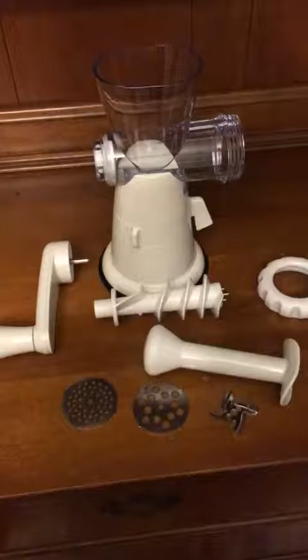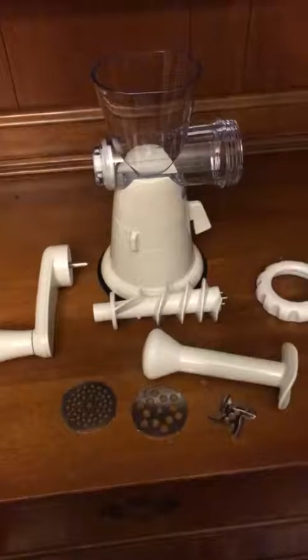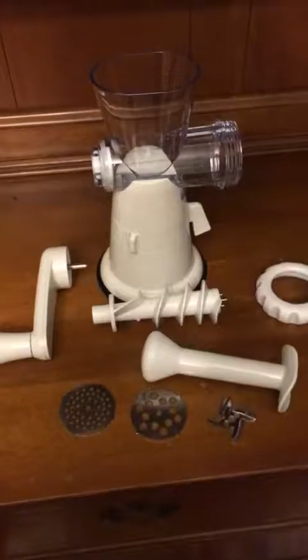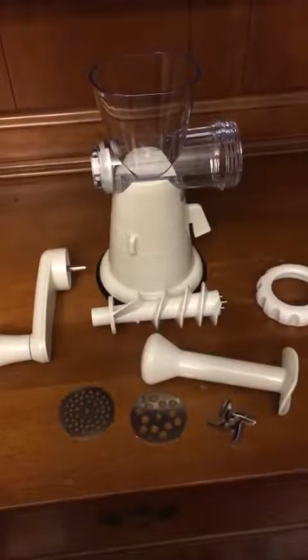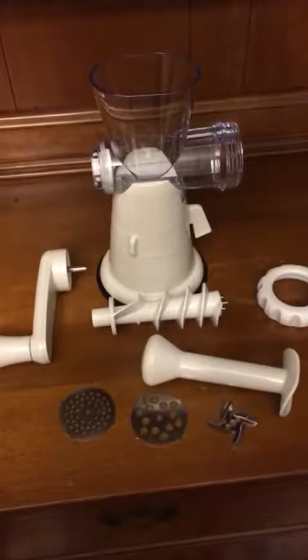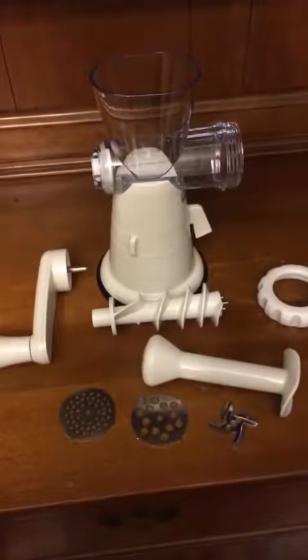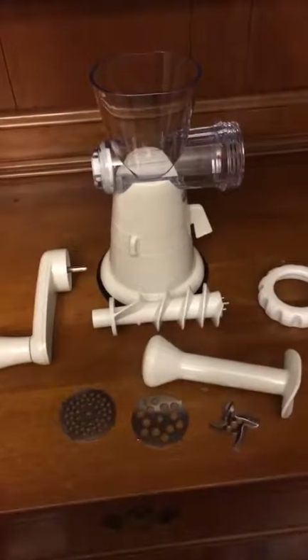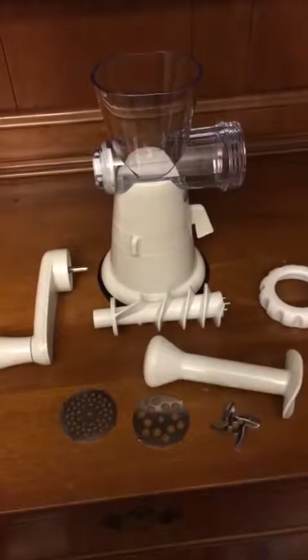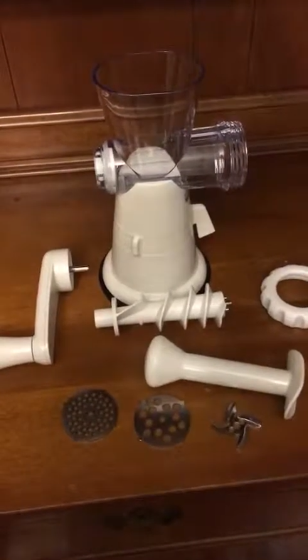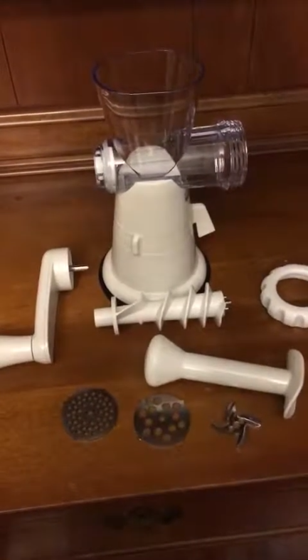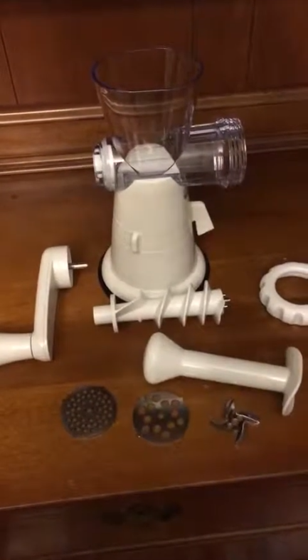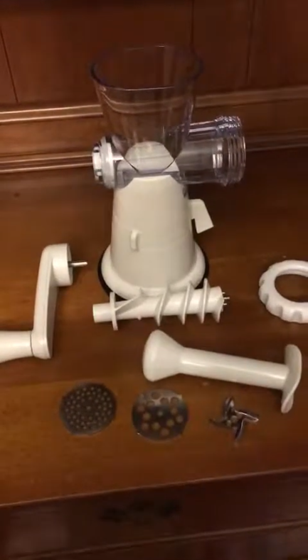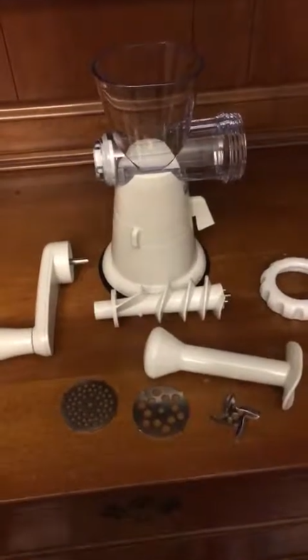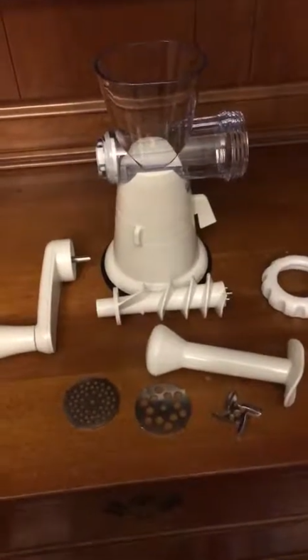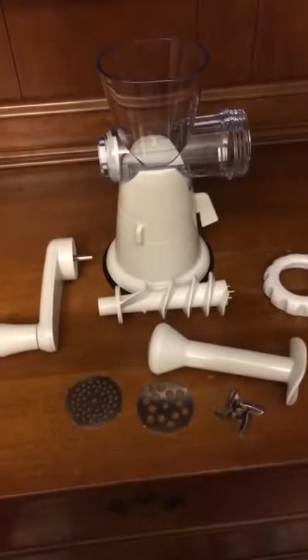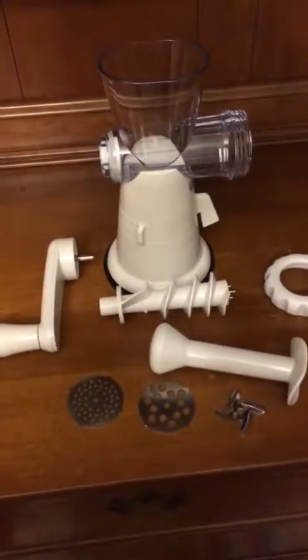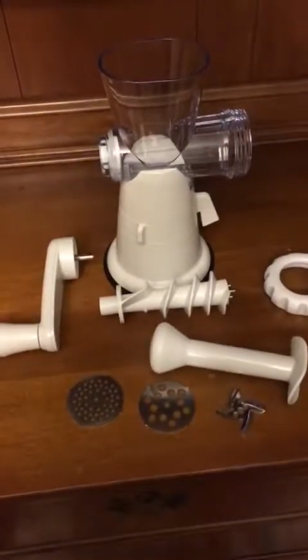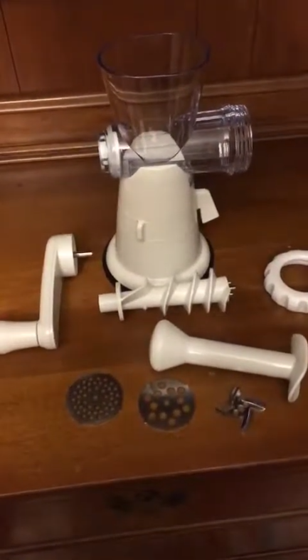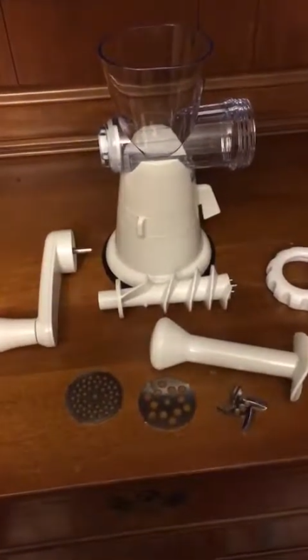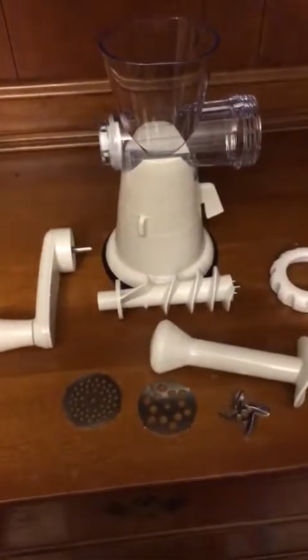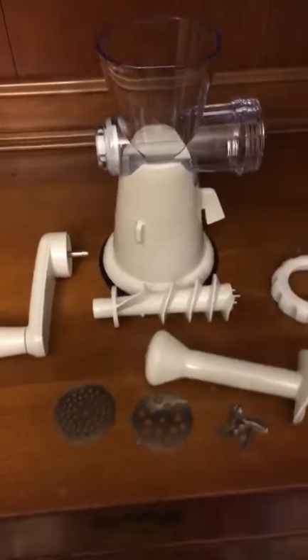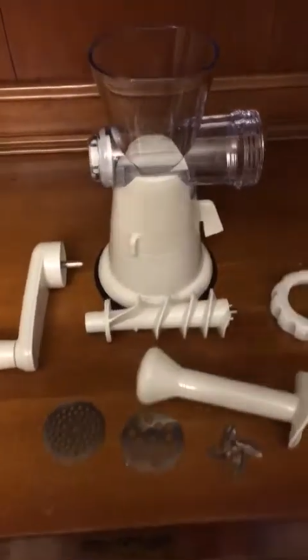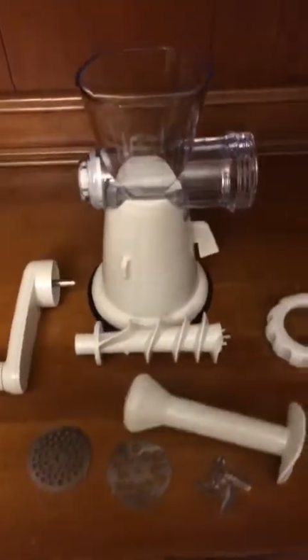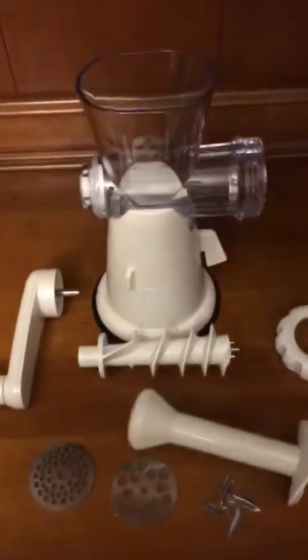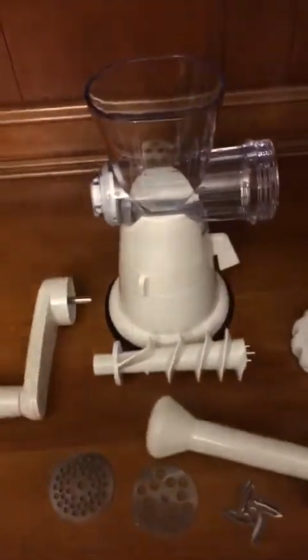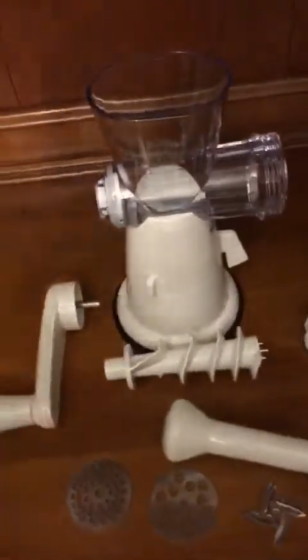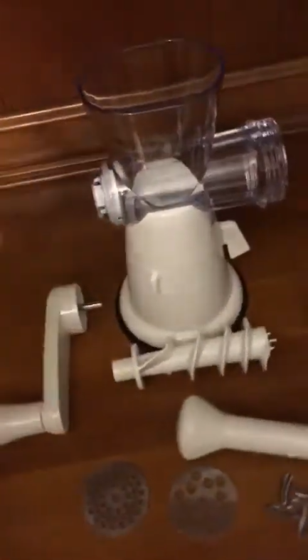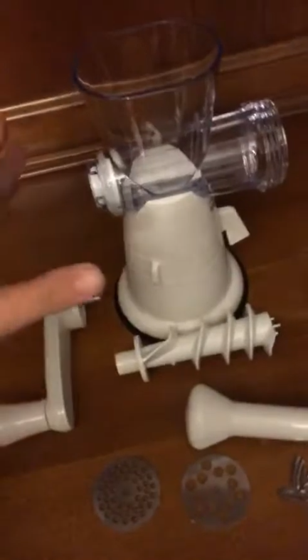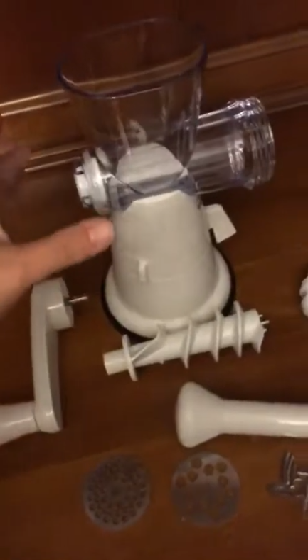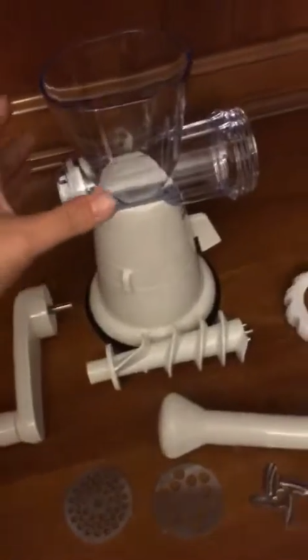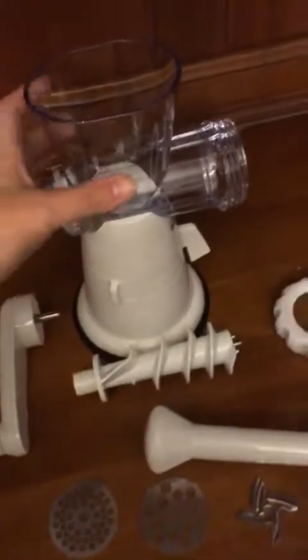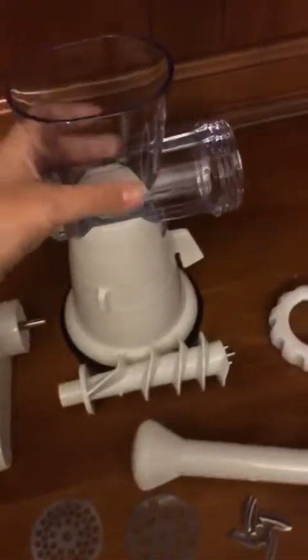This is the Gideon Manual Meat Grinder. I'll go ahead and walk you through the parts that come with it.